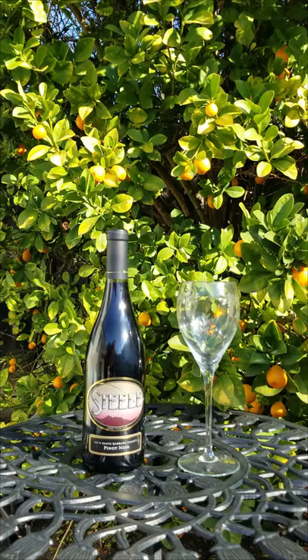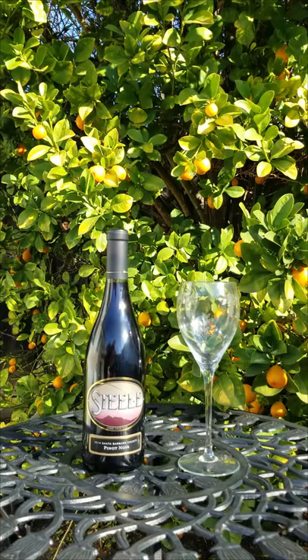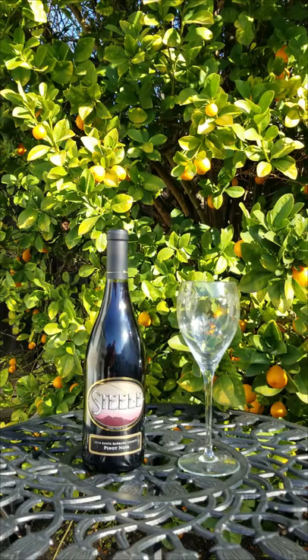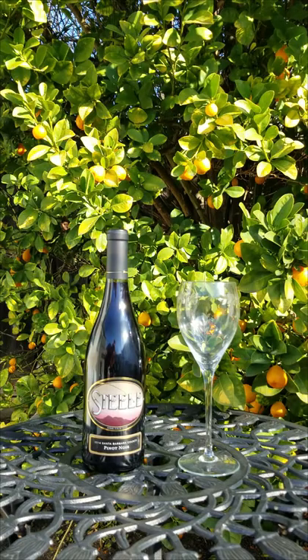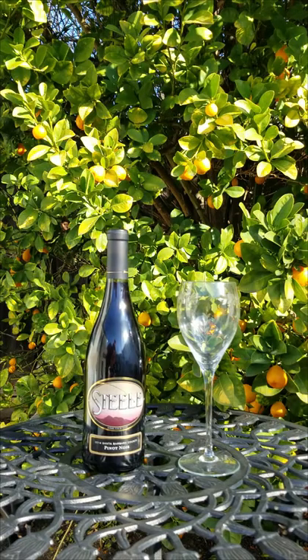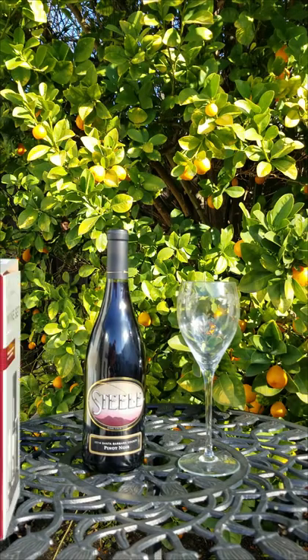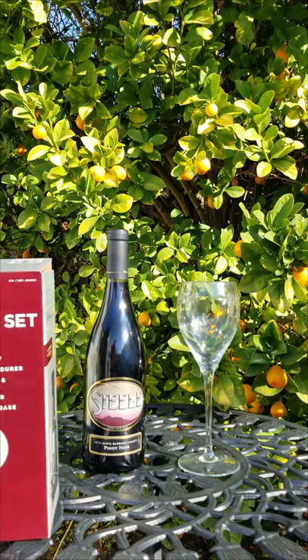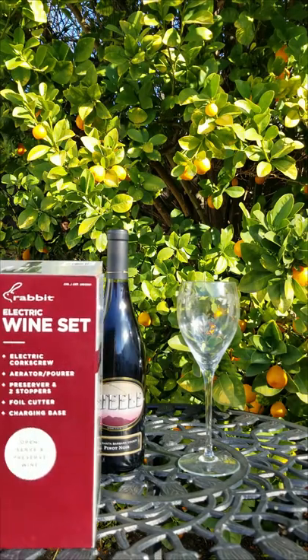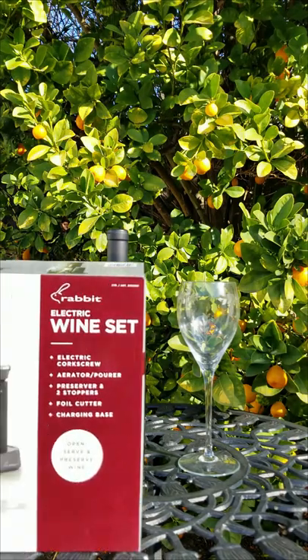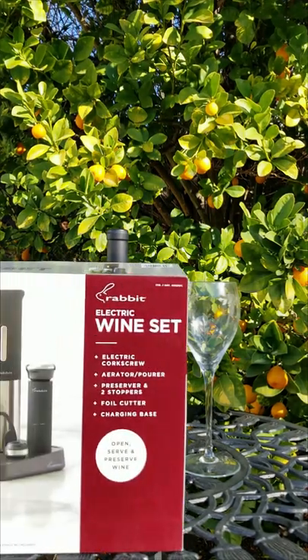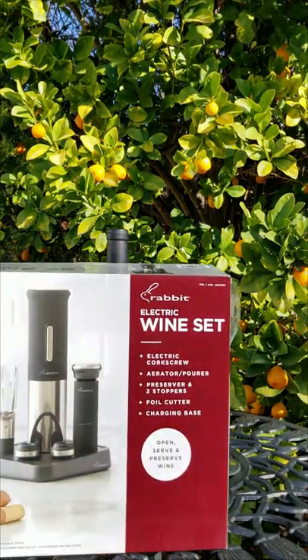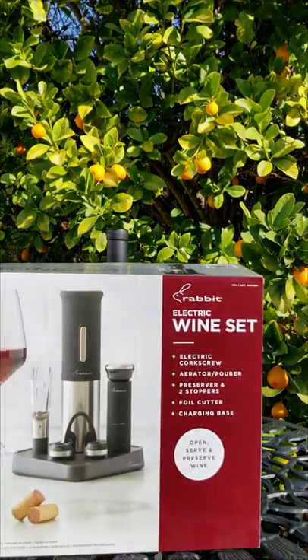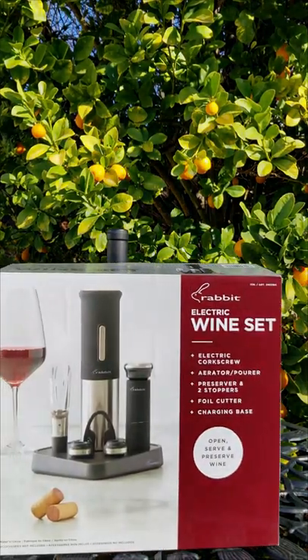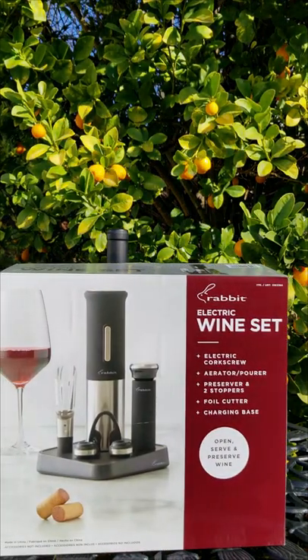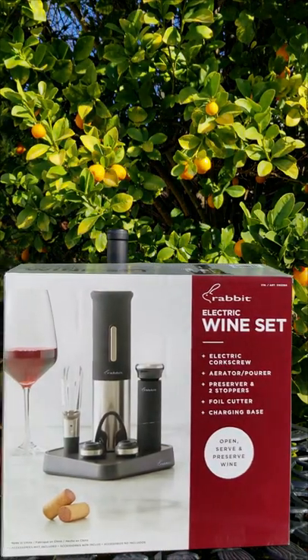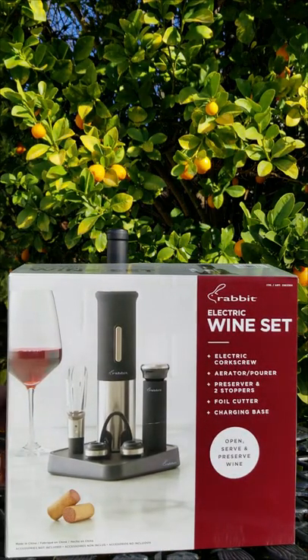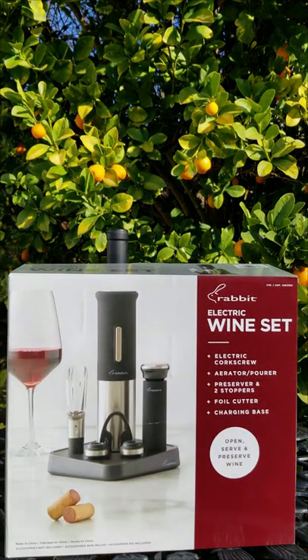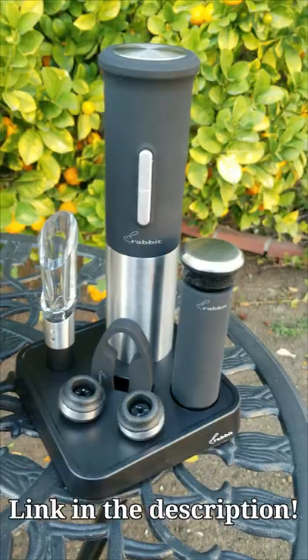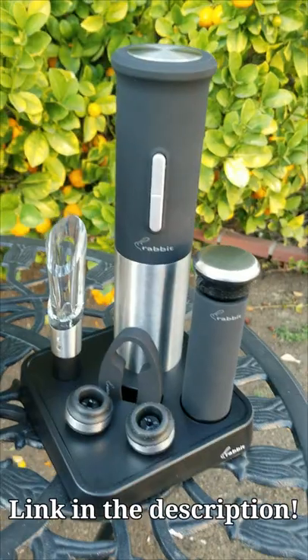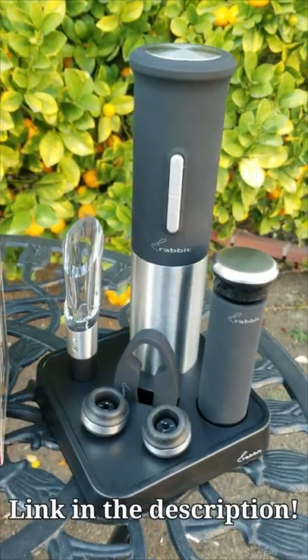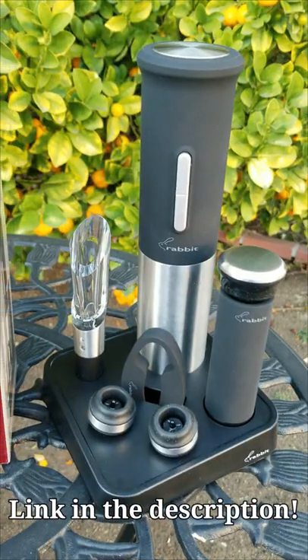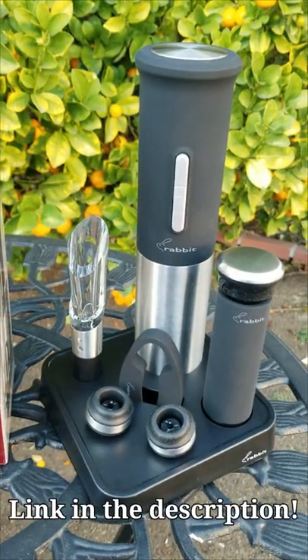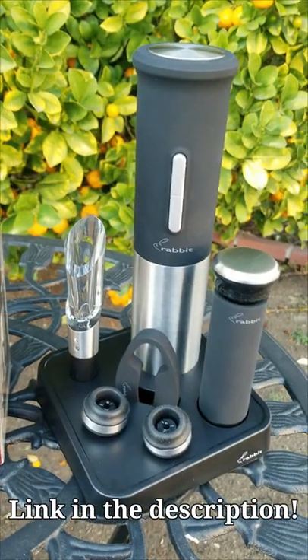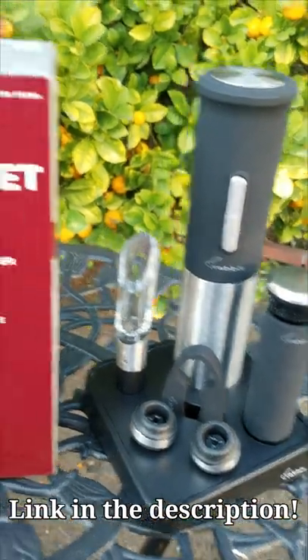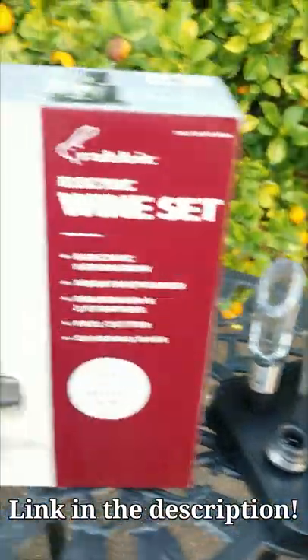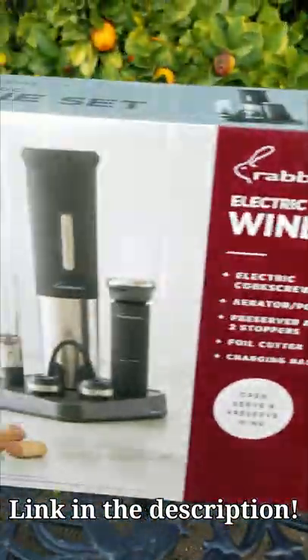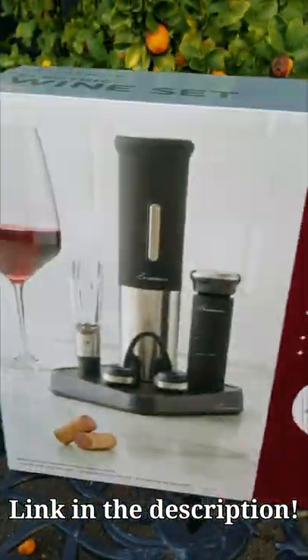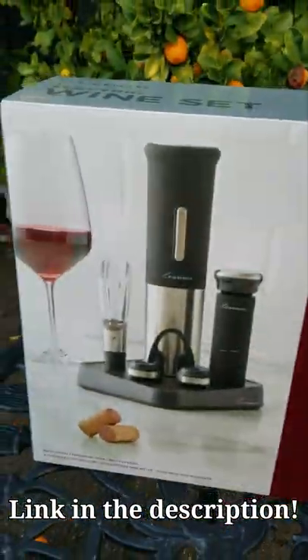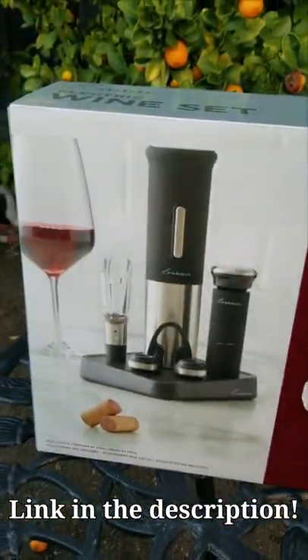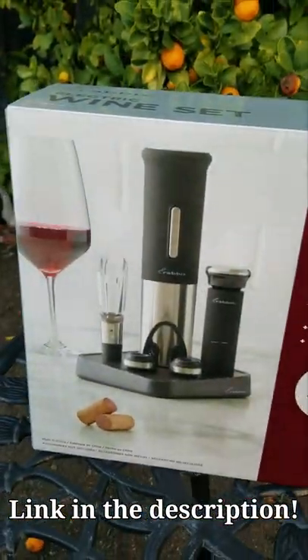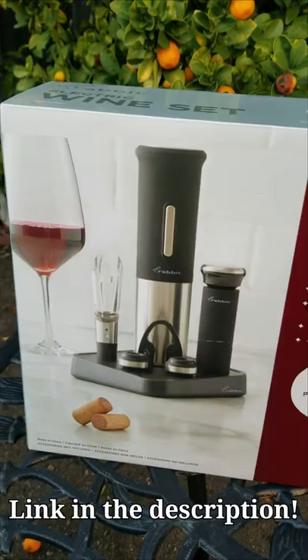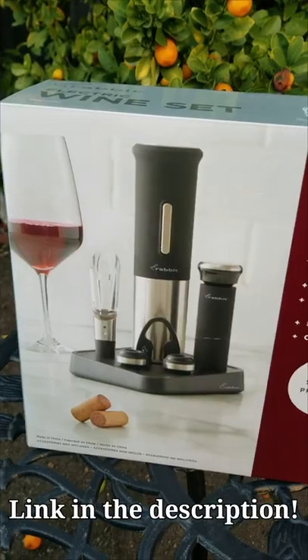Want to open wine bottles perfectly every time? Today I'm gonna show you this complete electric wine opener set.